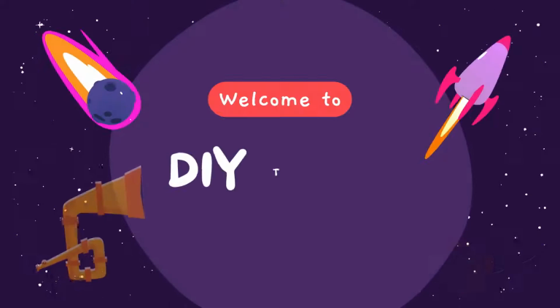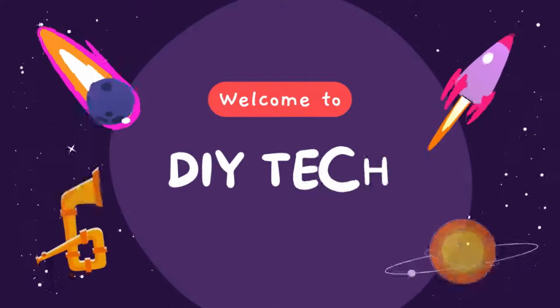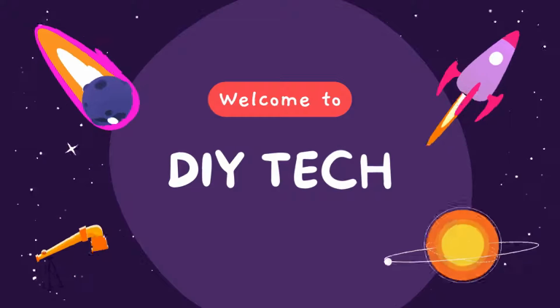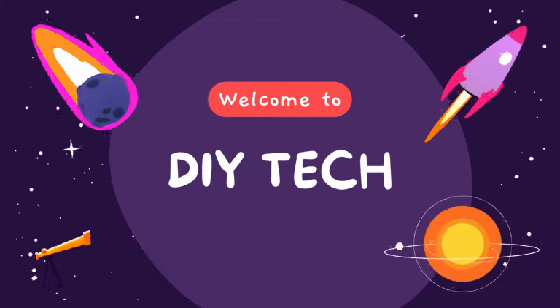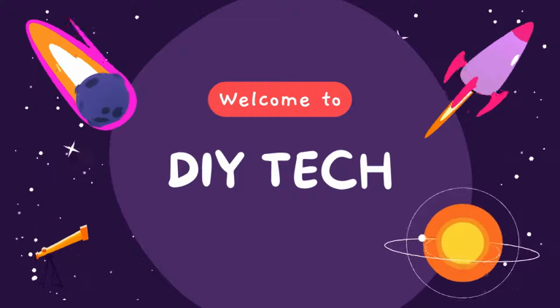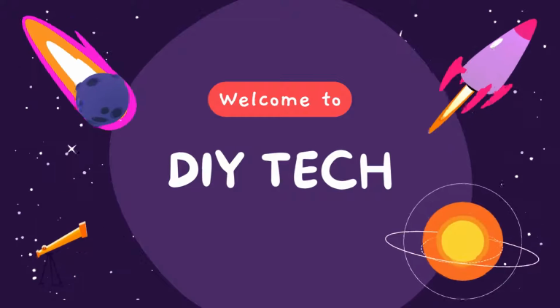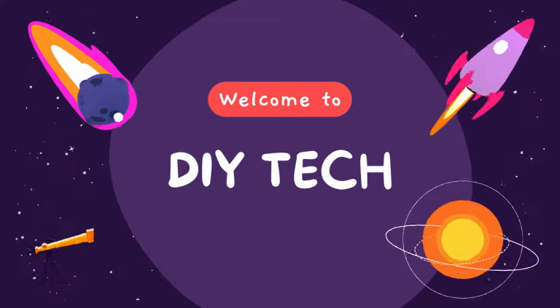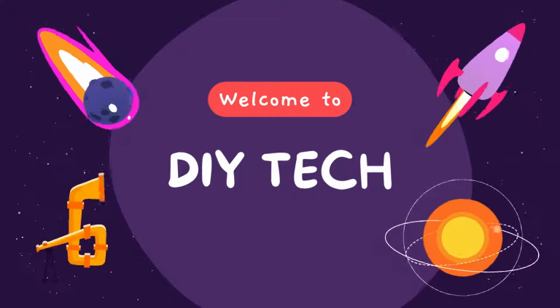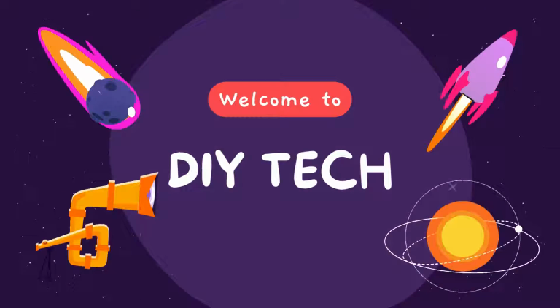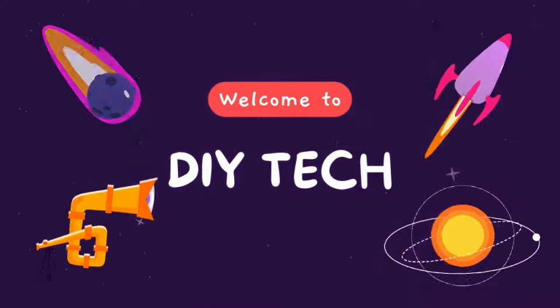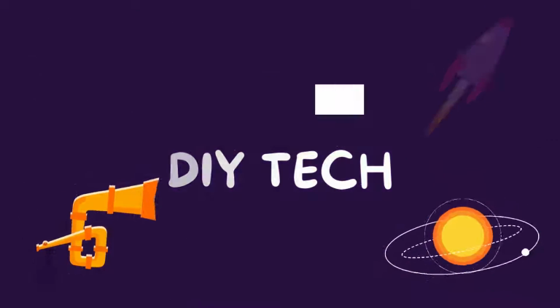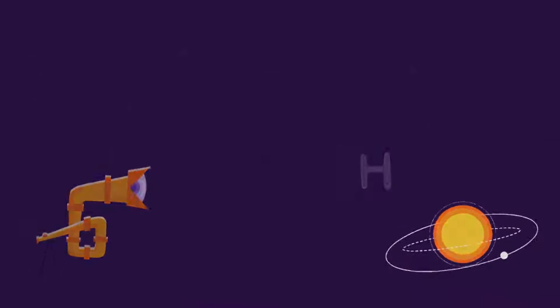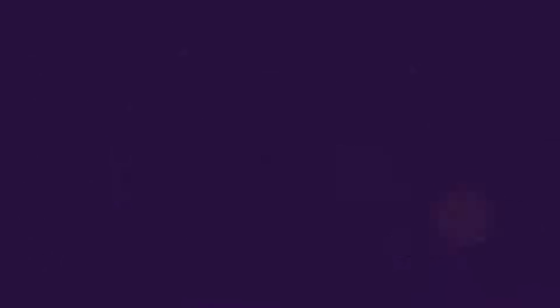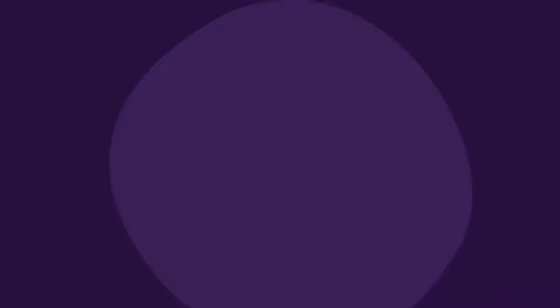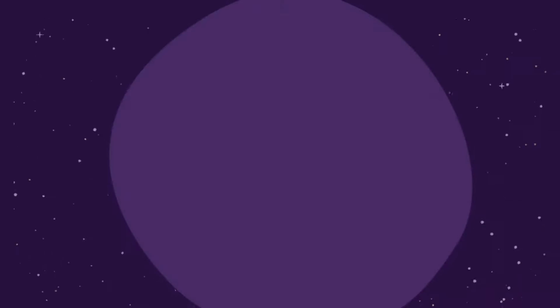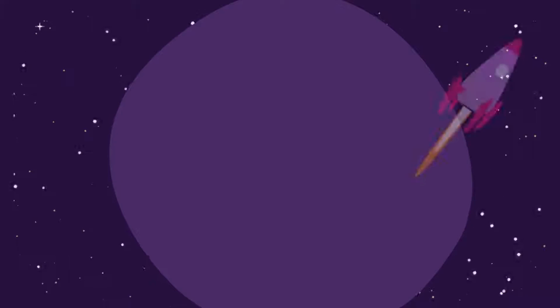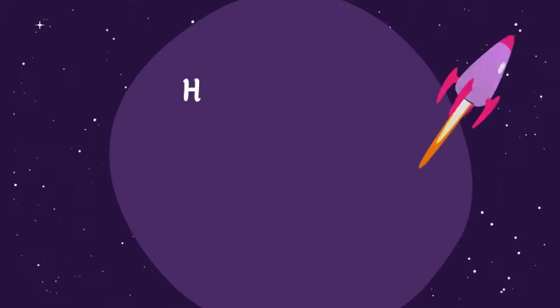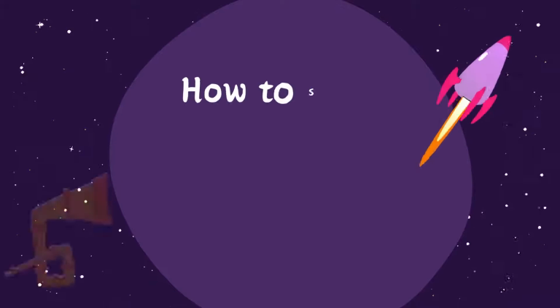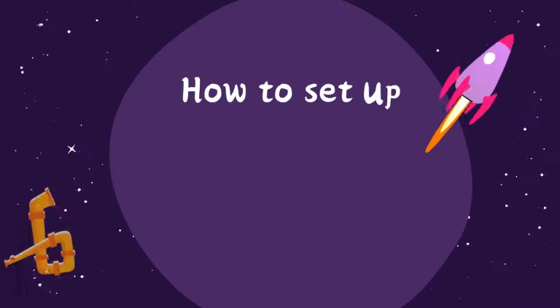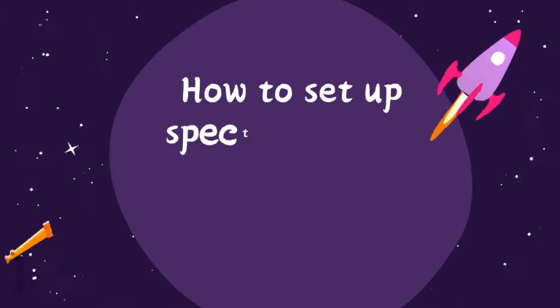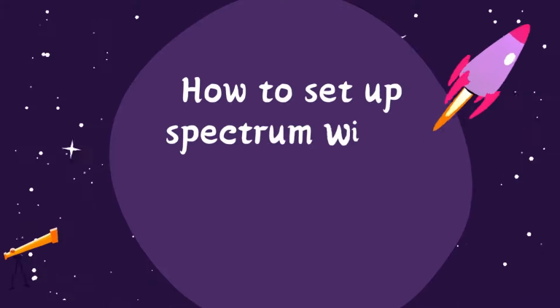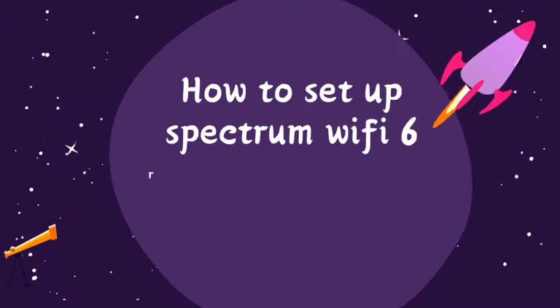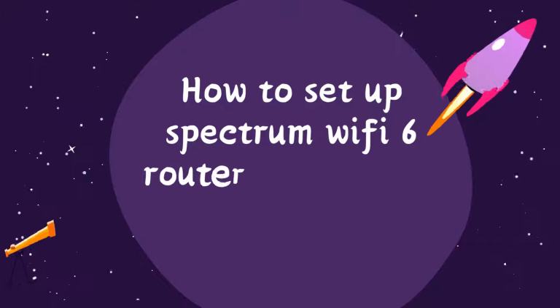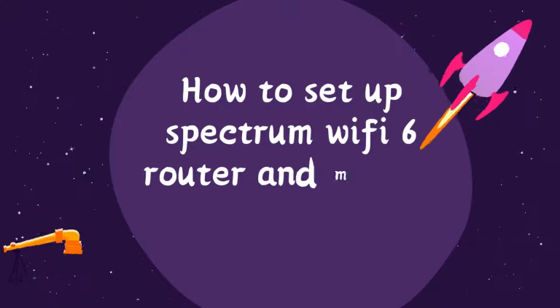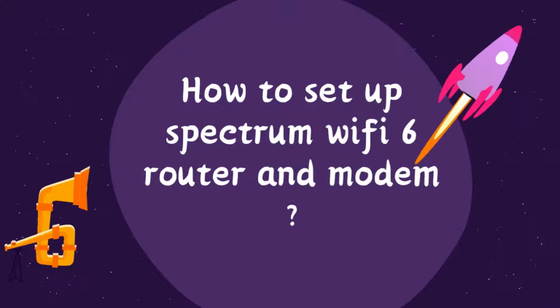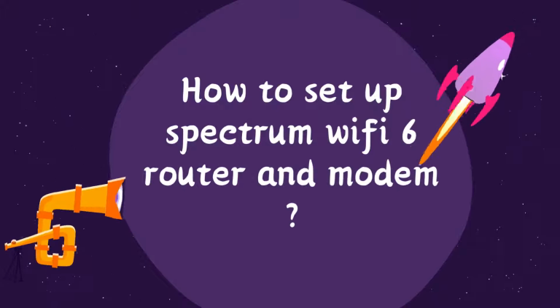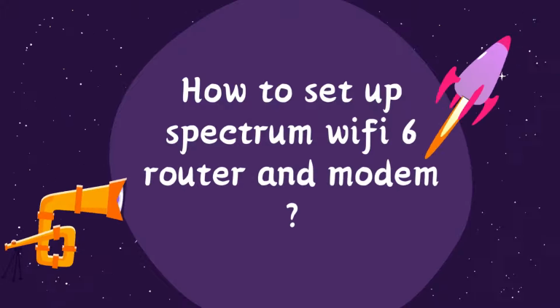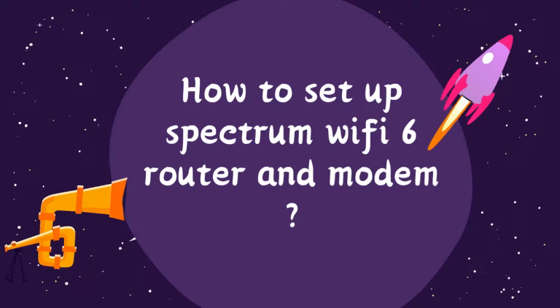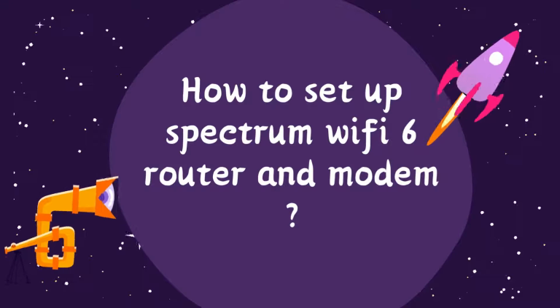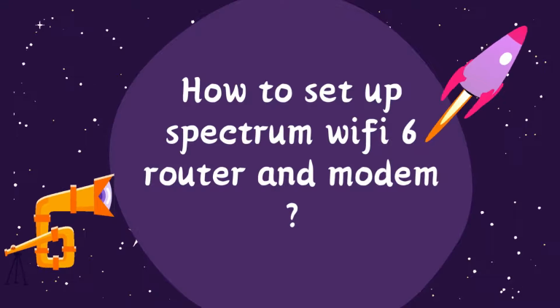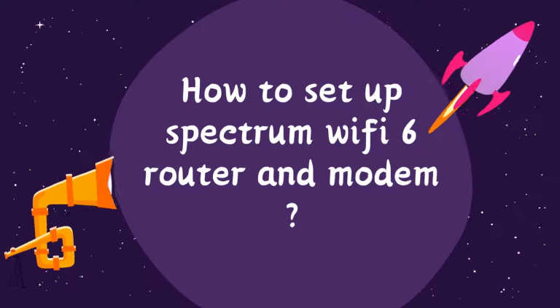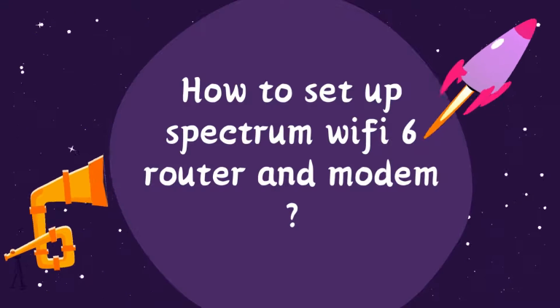Welcome to DIY Tech. How to Set Up Spectrum Wi-Fi 6 Router and Modem.